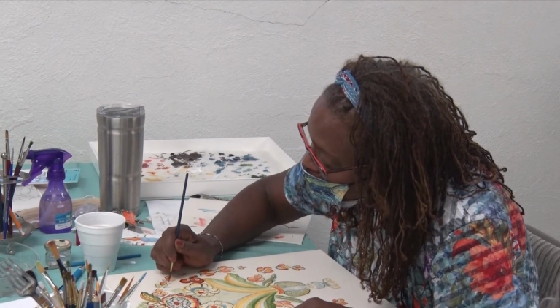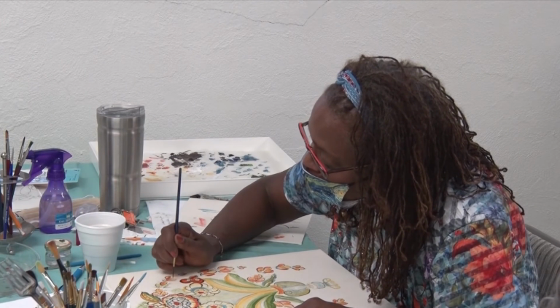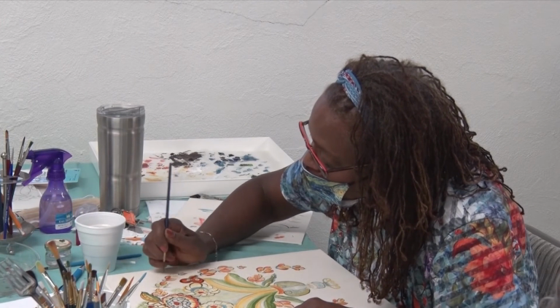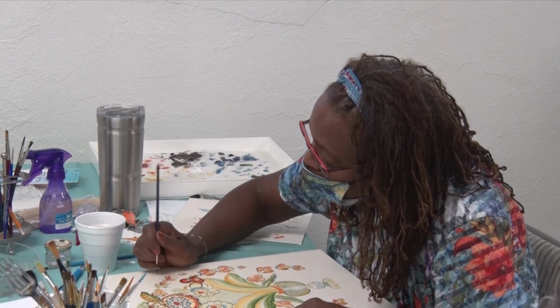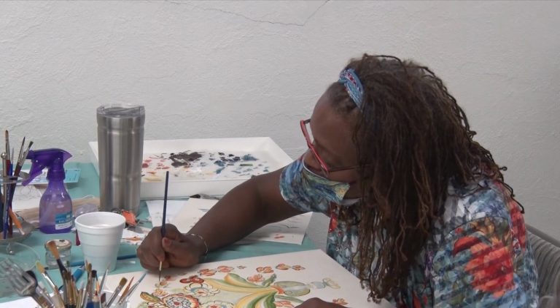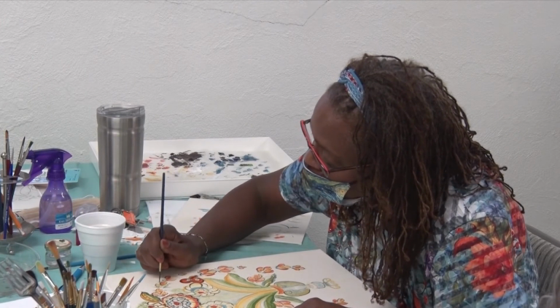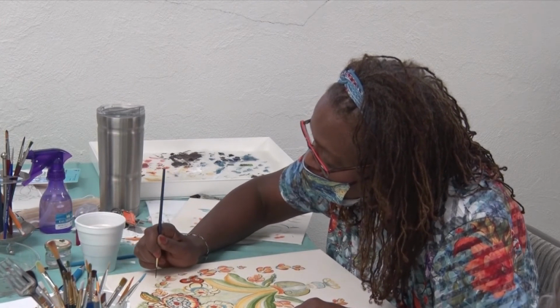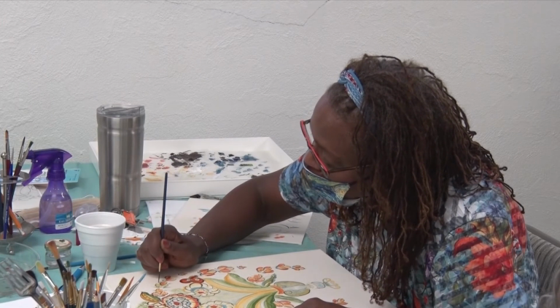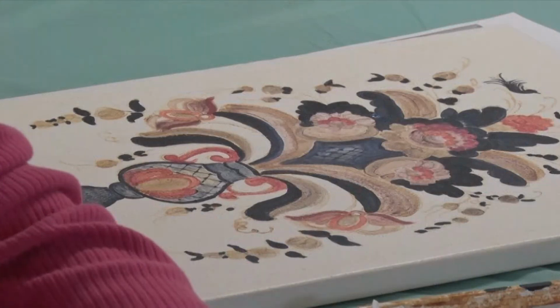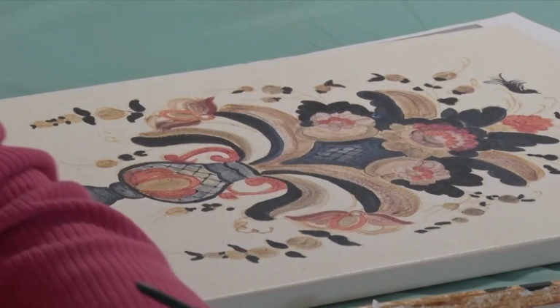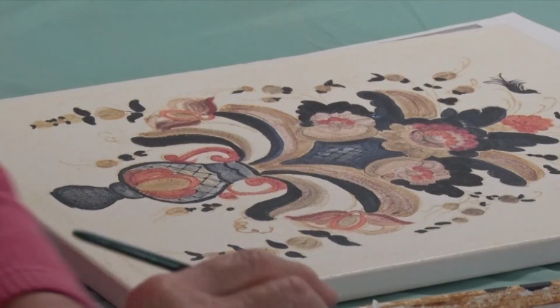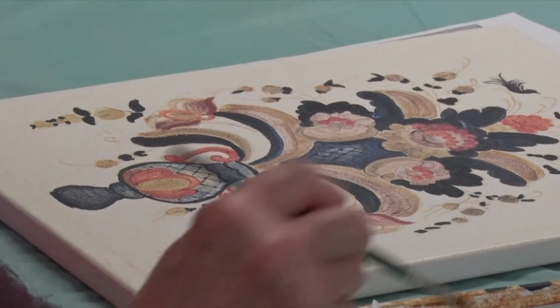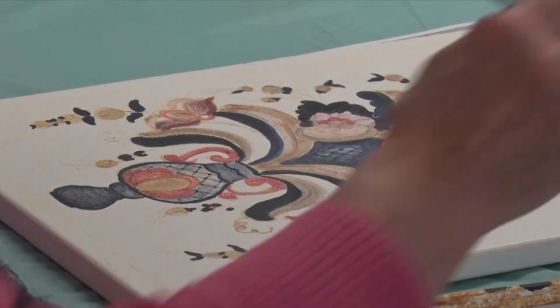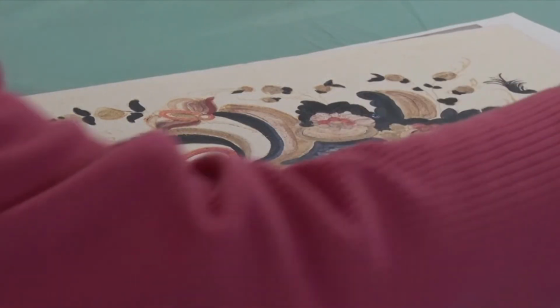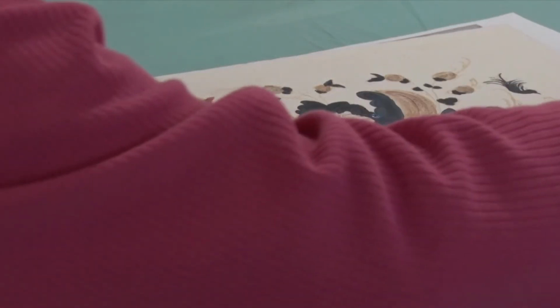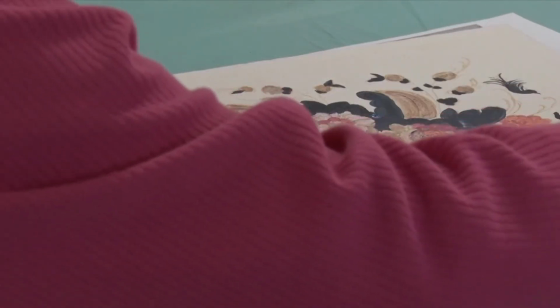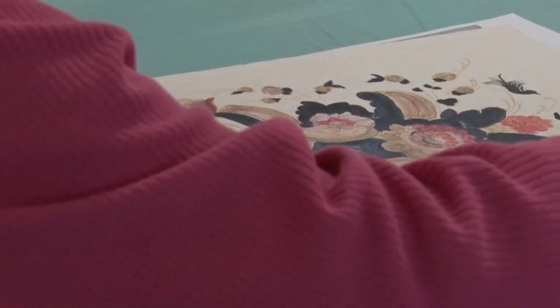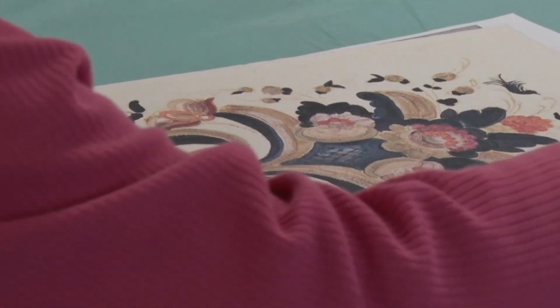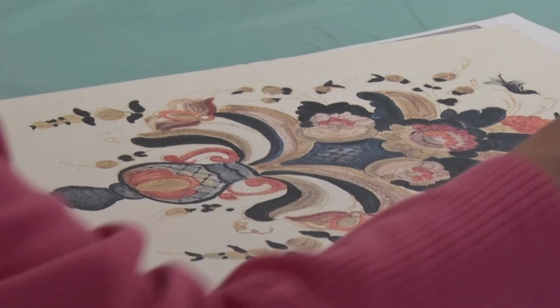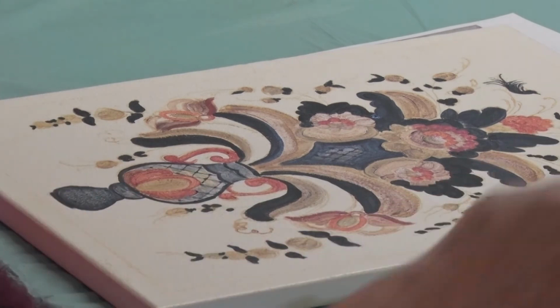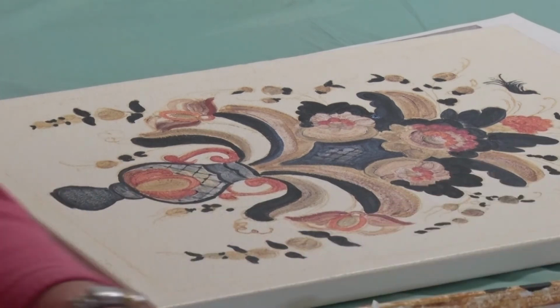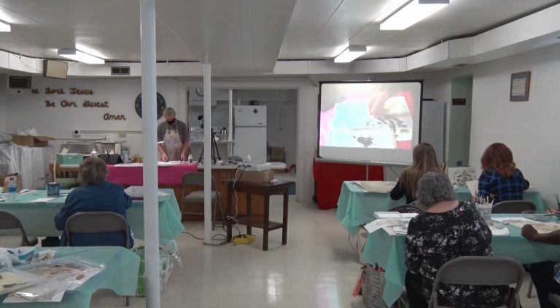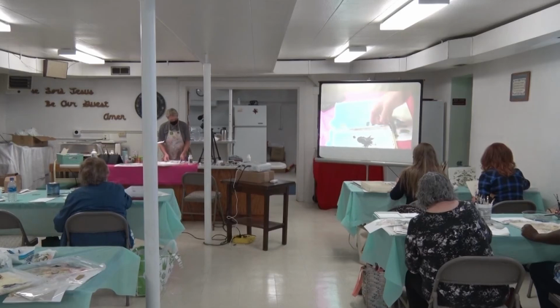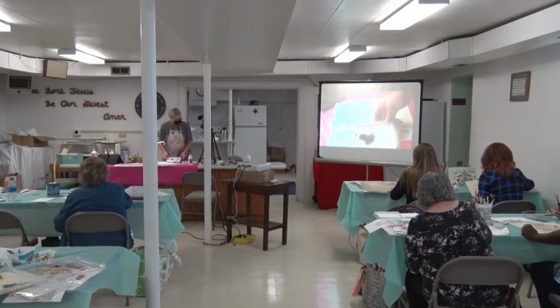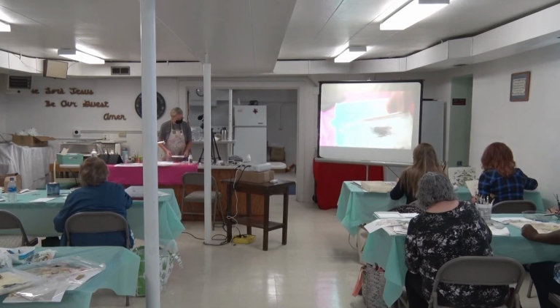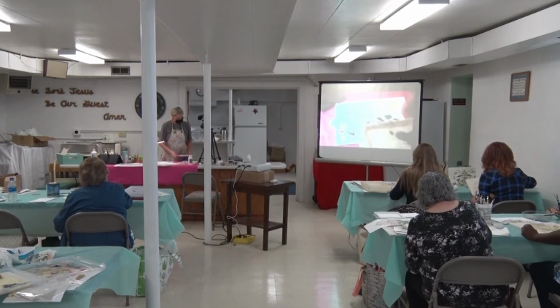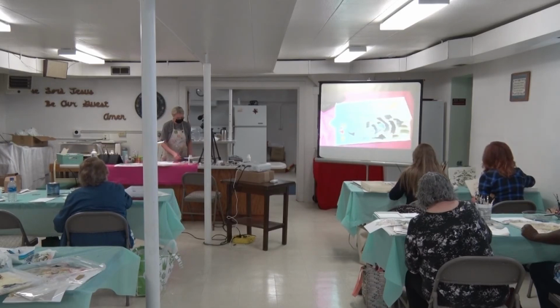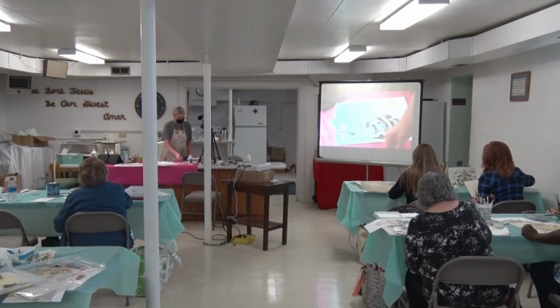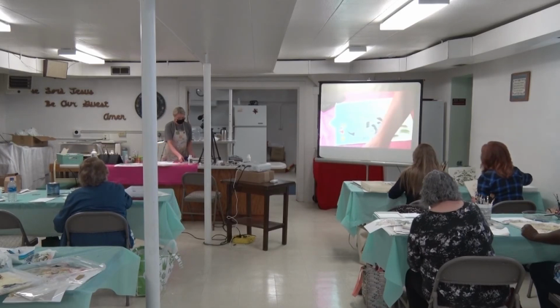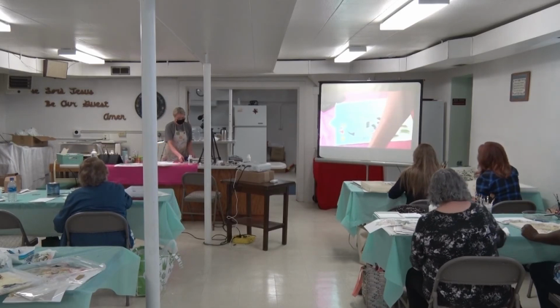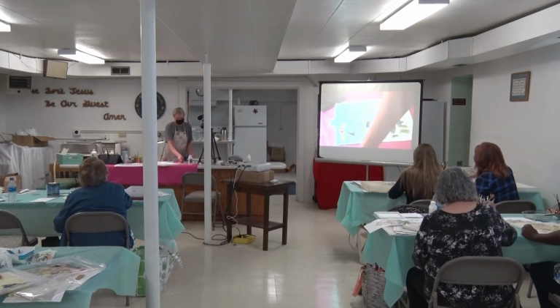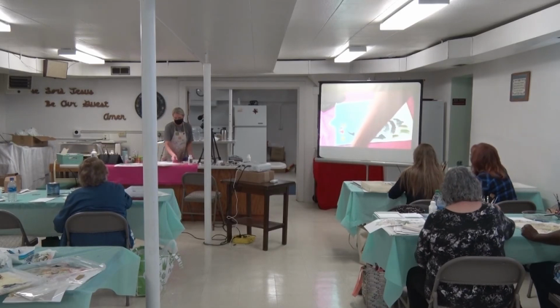The workshop was funded by the Arts and Cultural Heritage Fund. Reporting for this week's In Focus, Destiny Wiggins, Lakeland News.